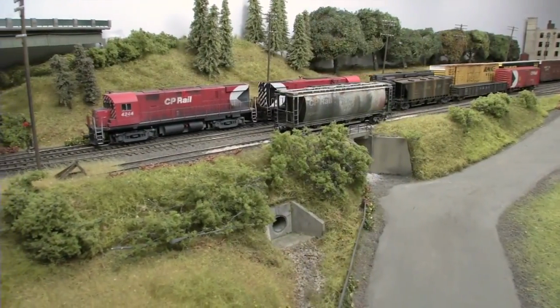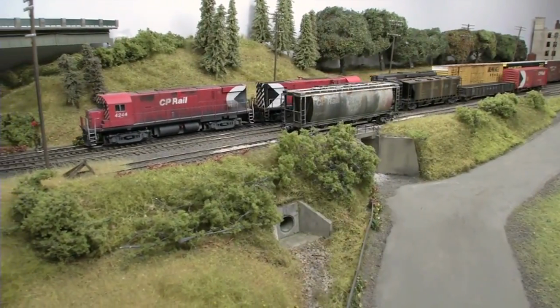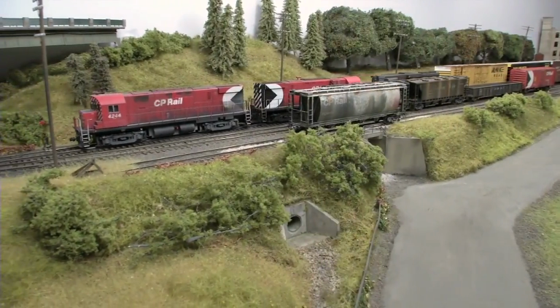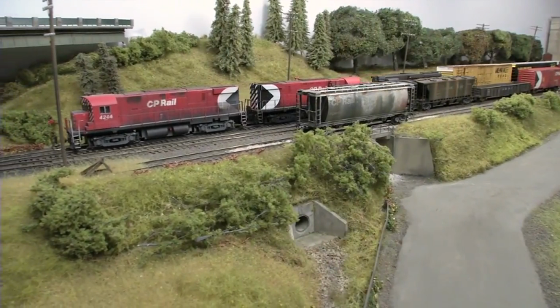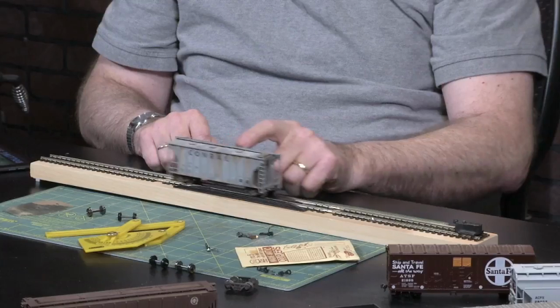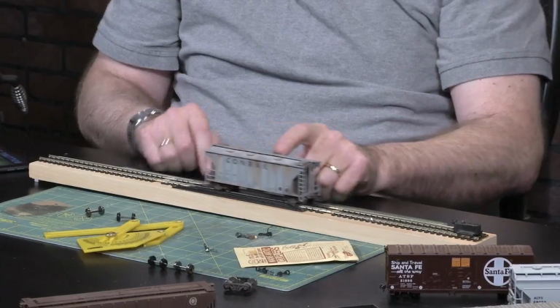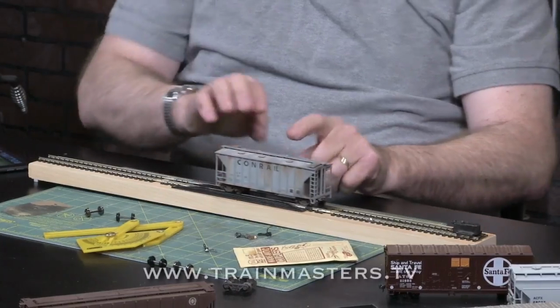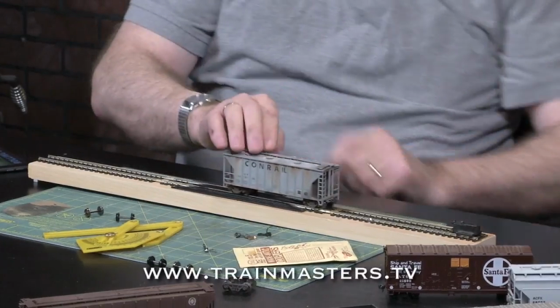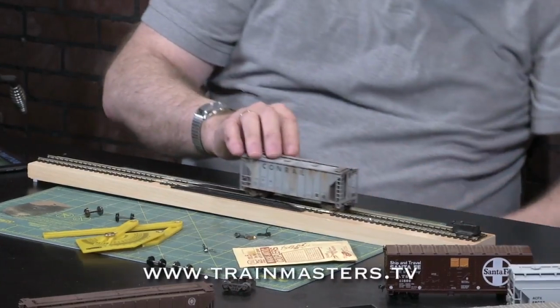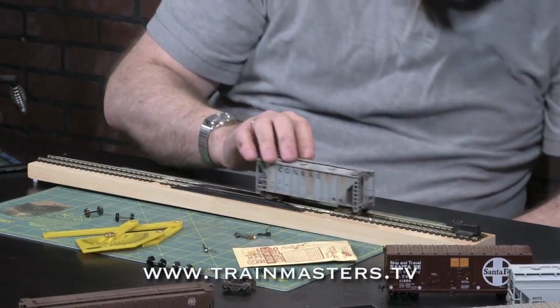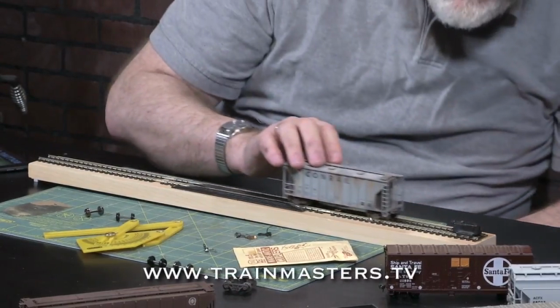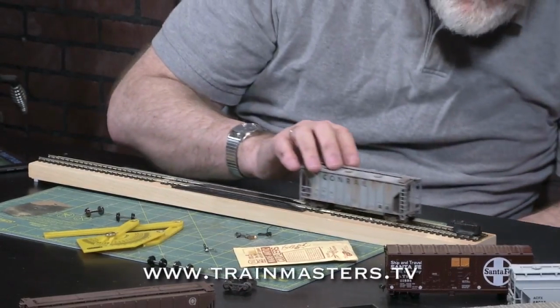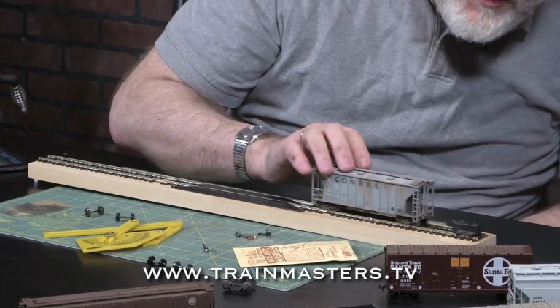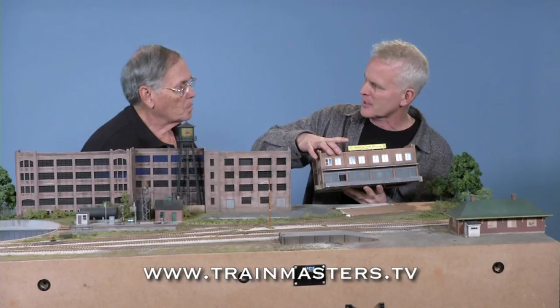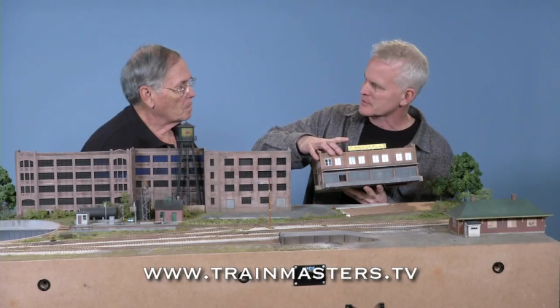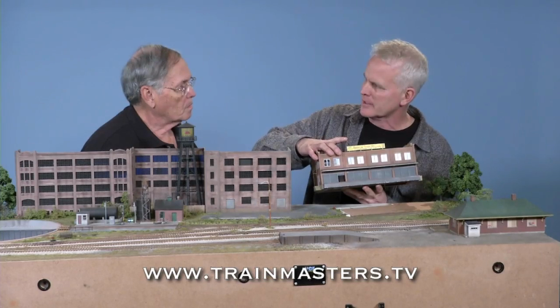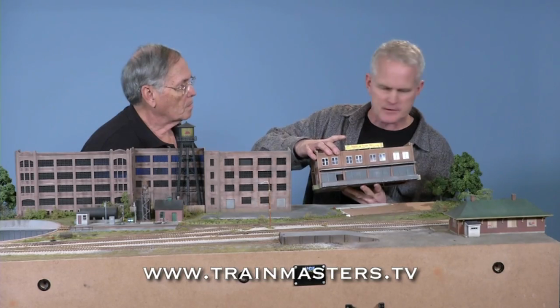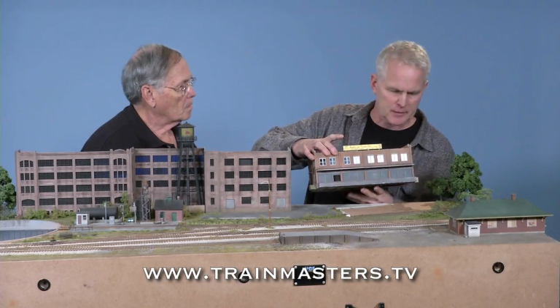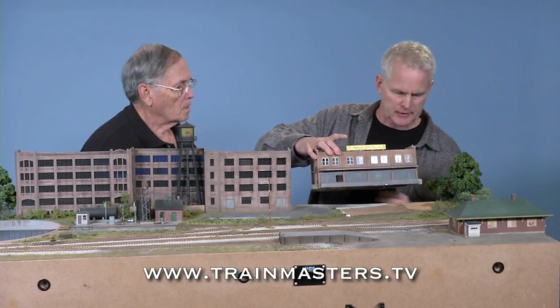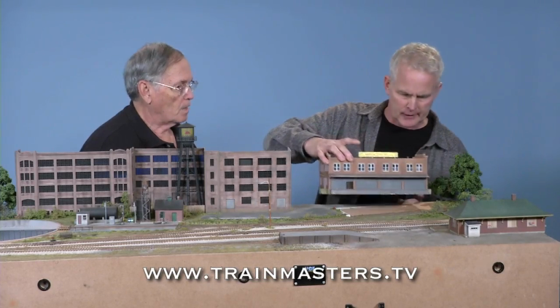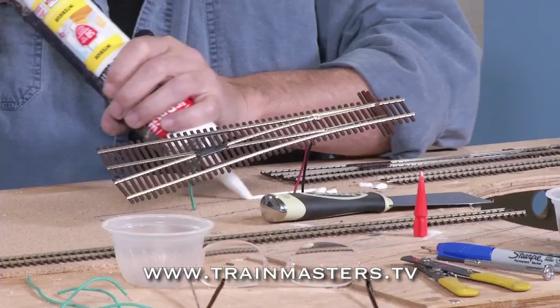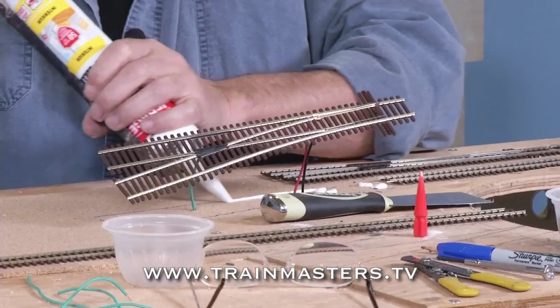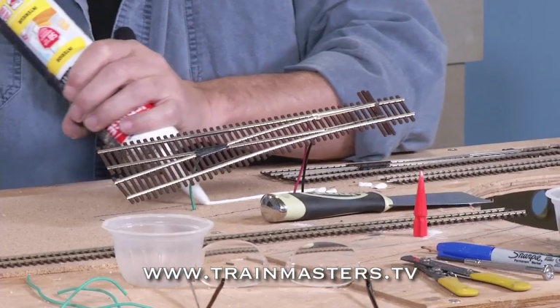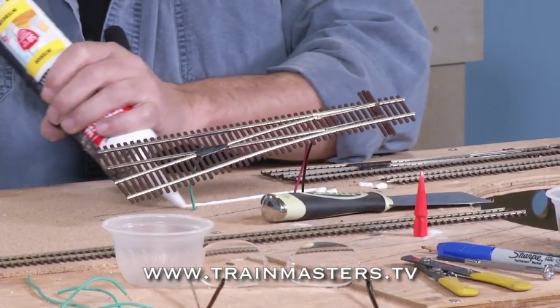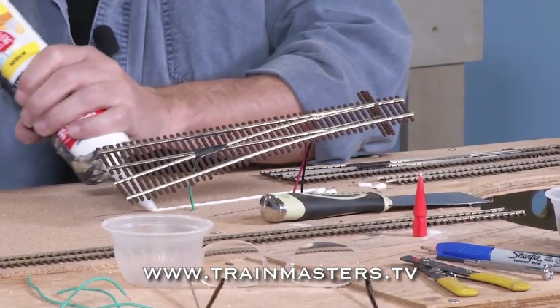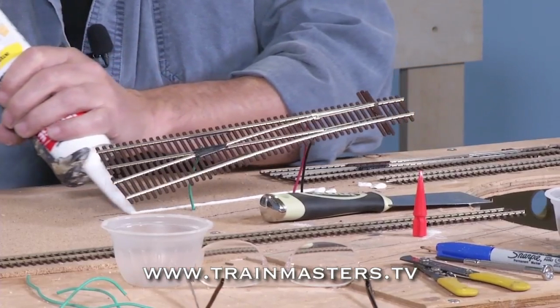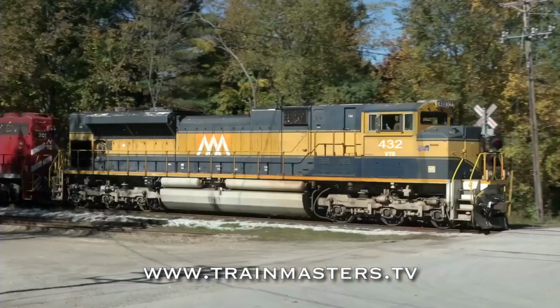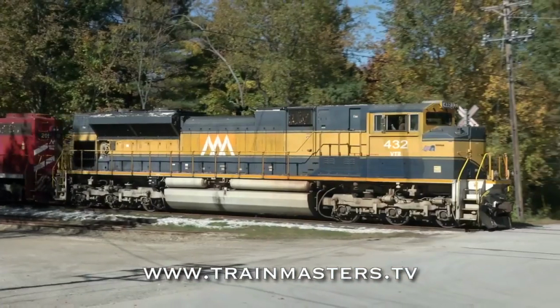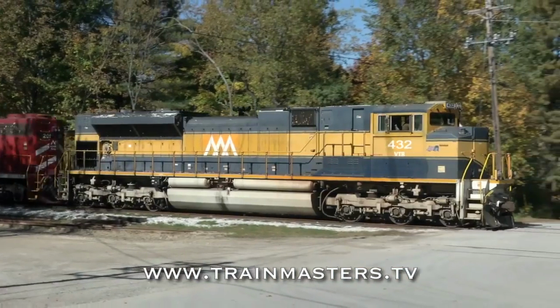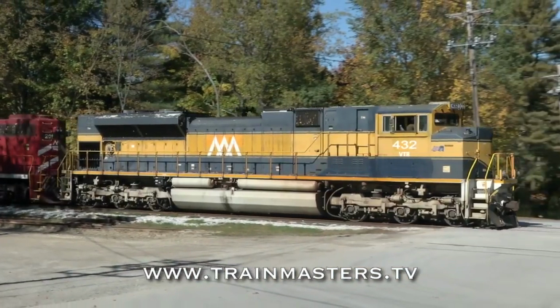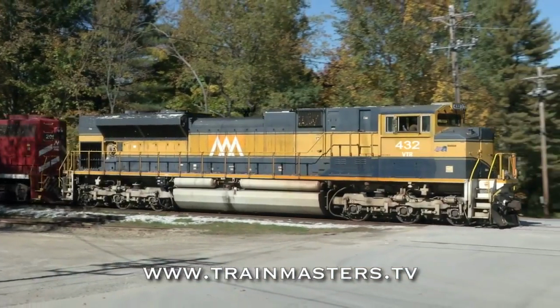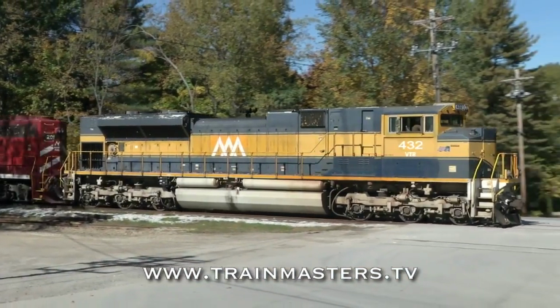Exciting things are happening at TrainMasters TV. If you haven't been tuning in, here's just some of what you've been missing.